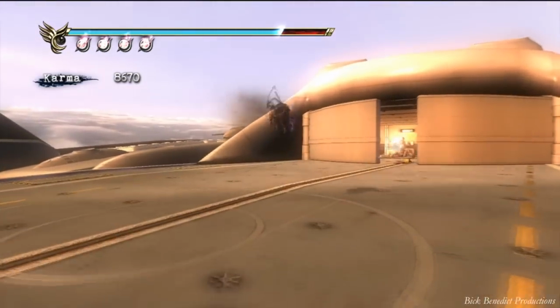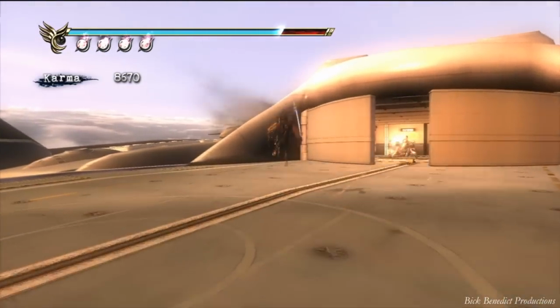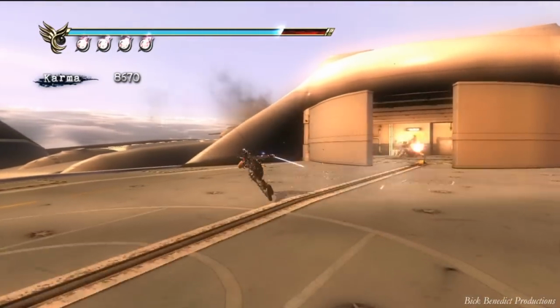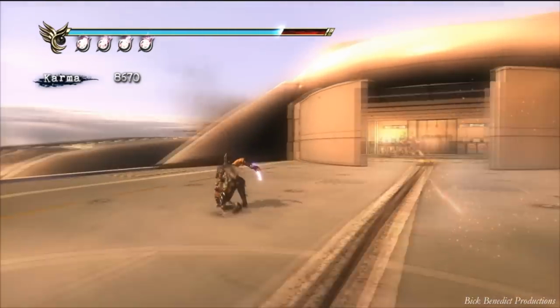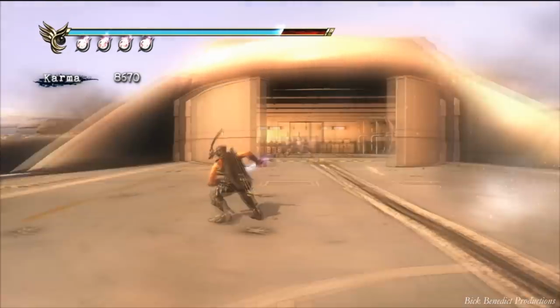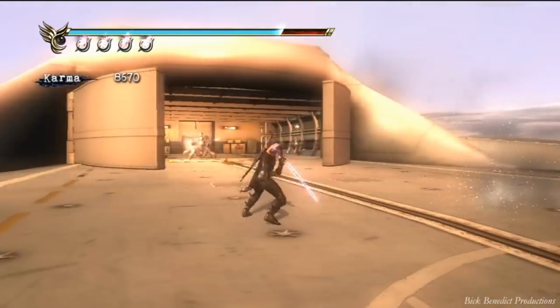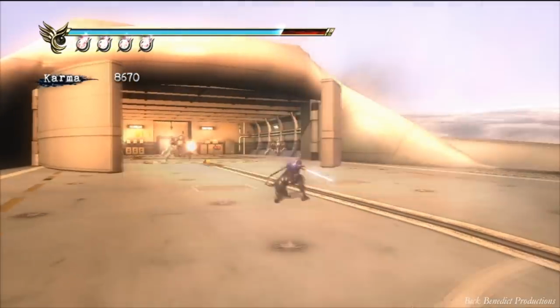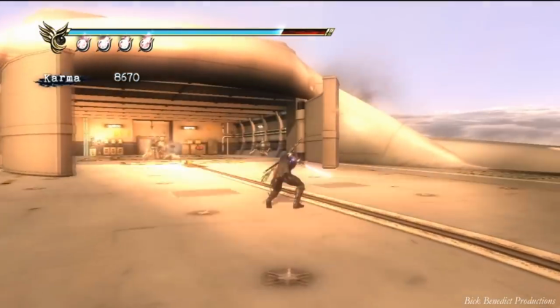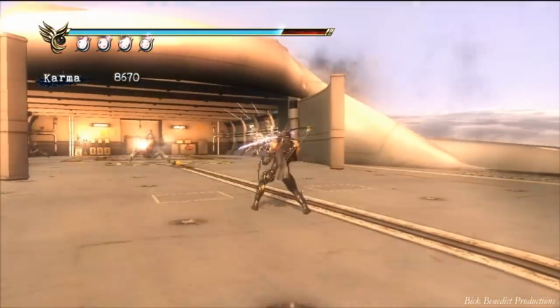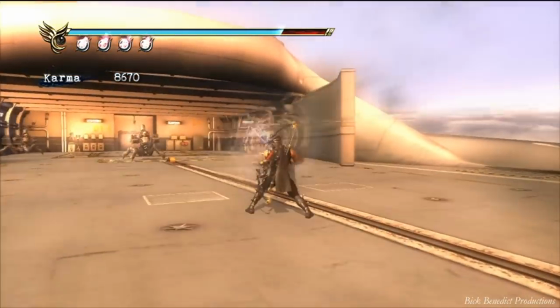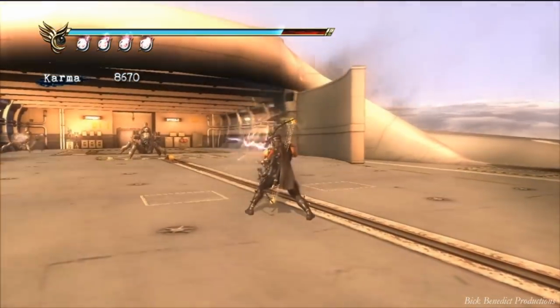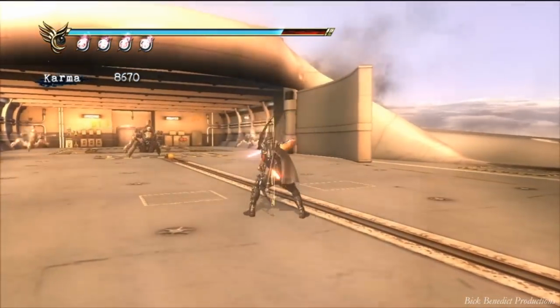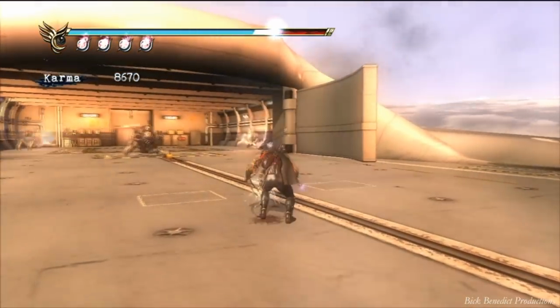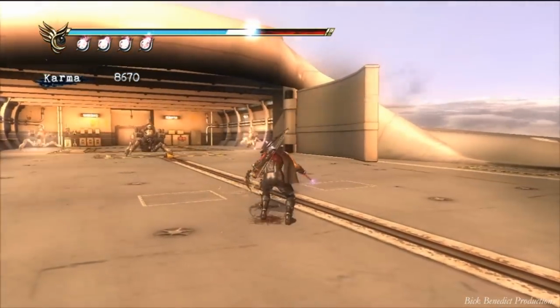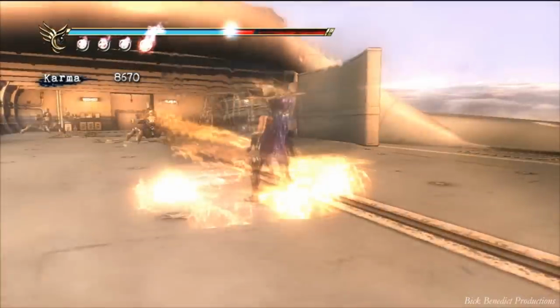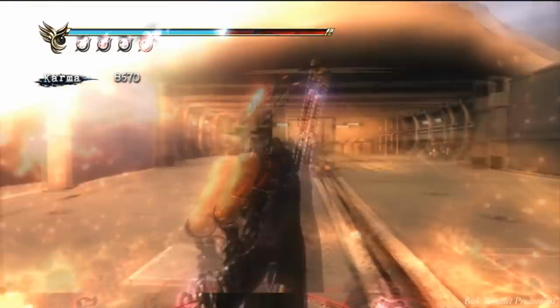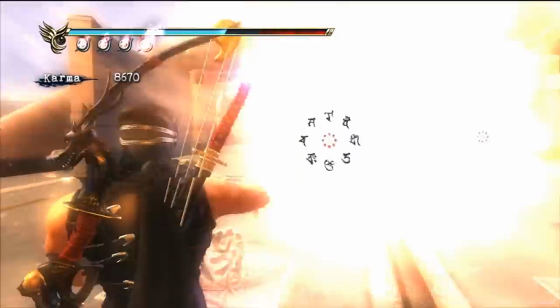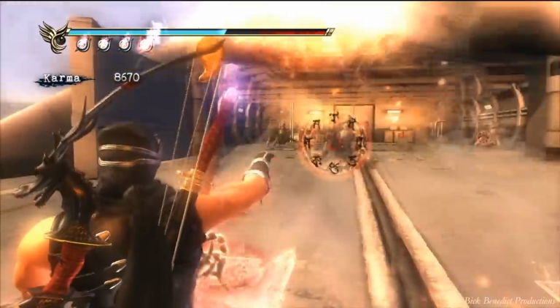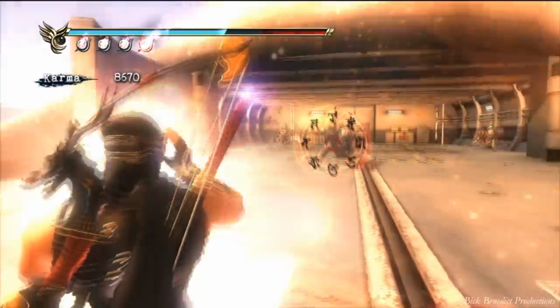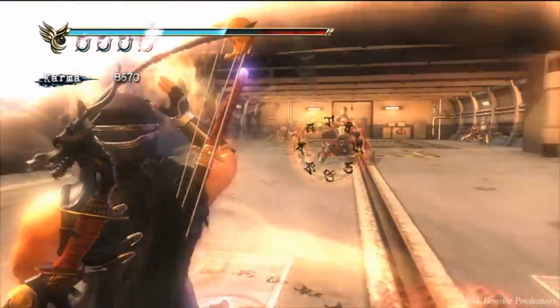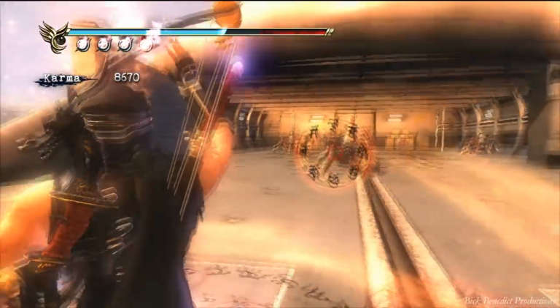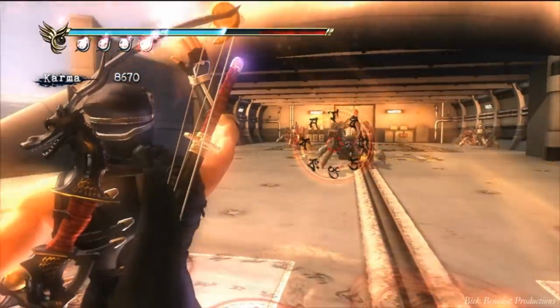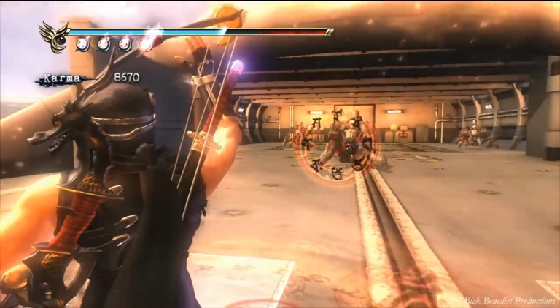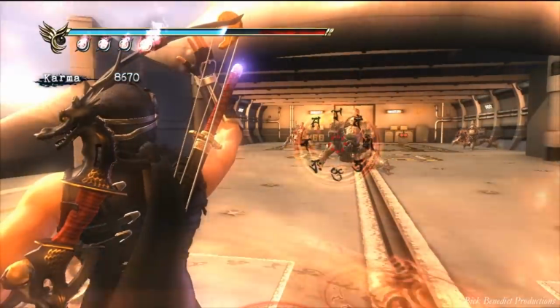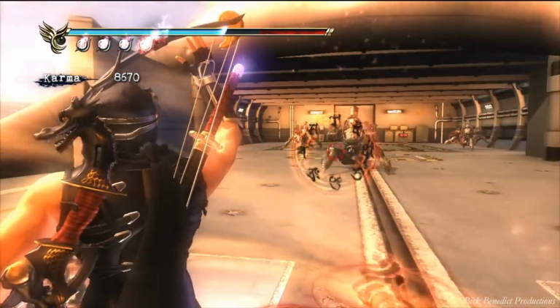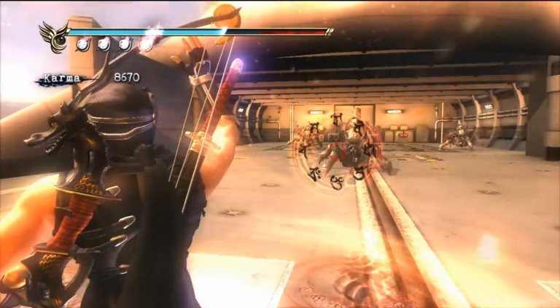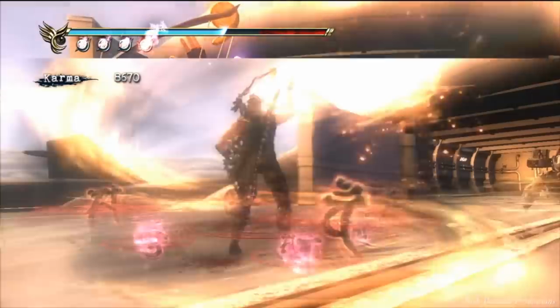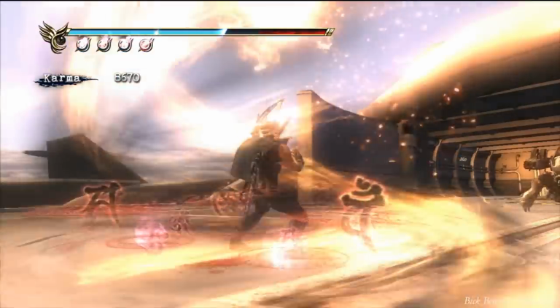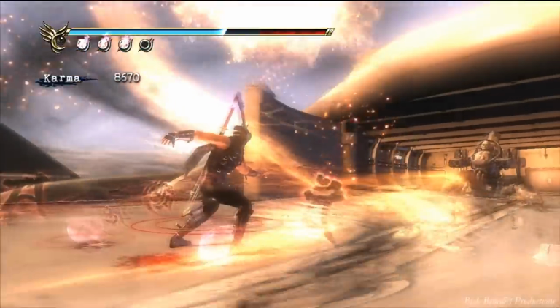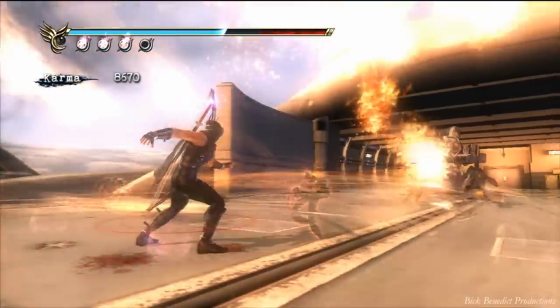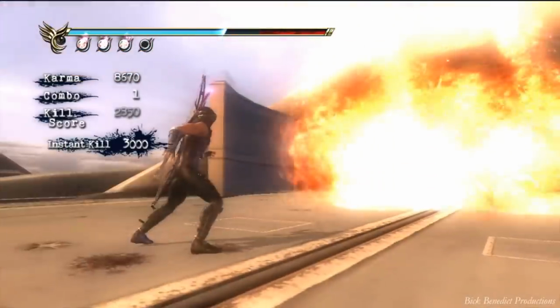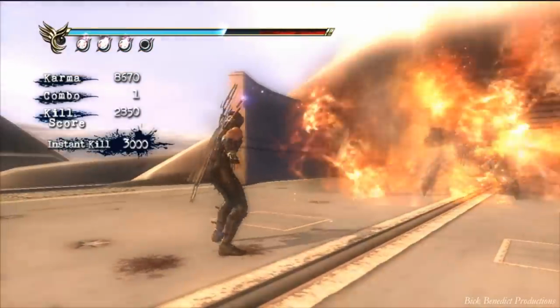Now these guys here, you don't want to mess with them obviously, so throw your Inferno. You get all your magic orbs back by the way inside.